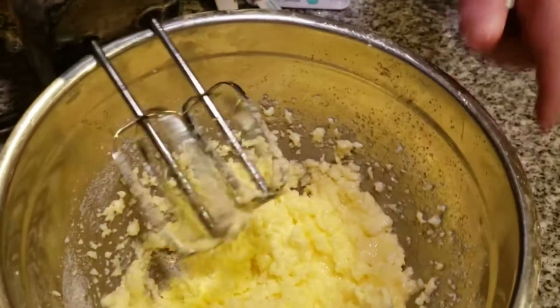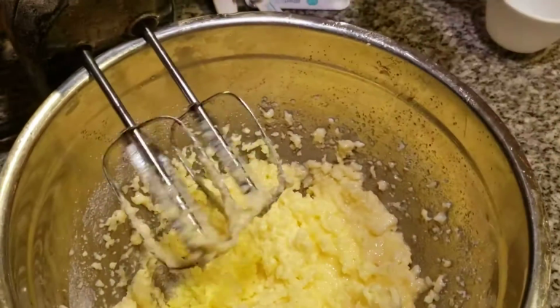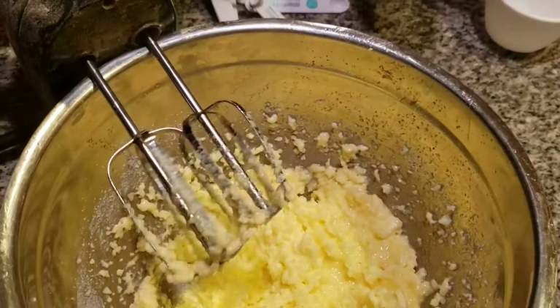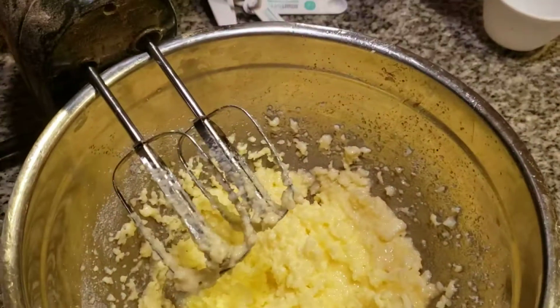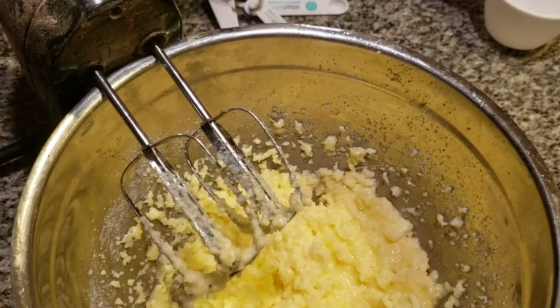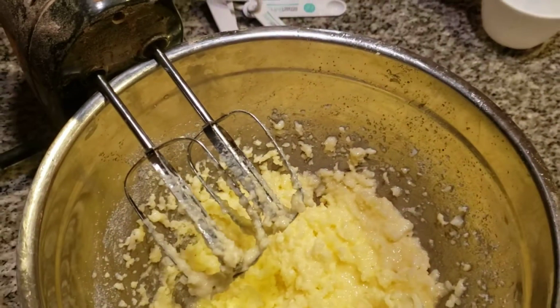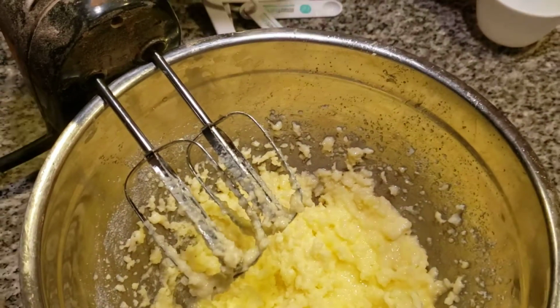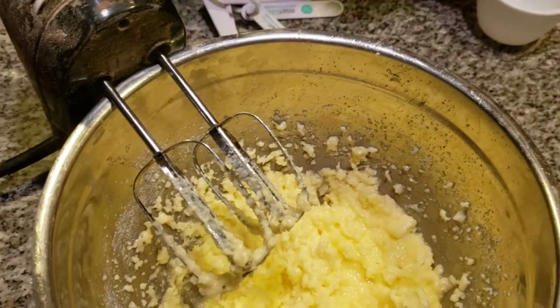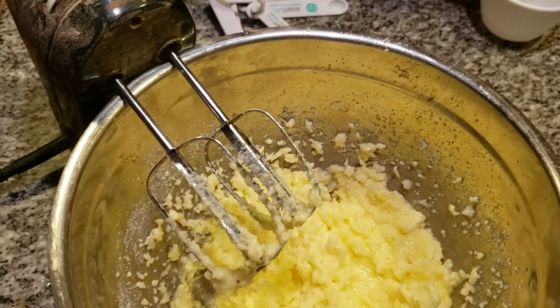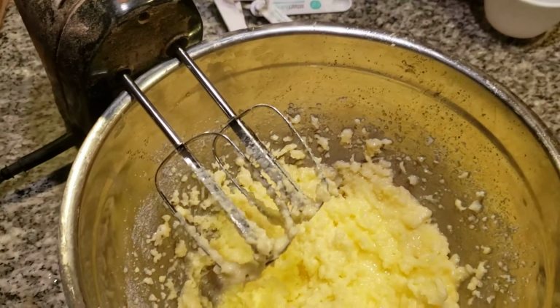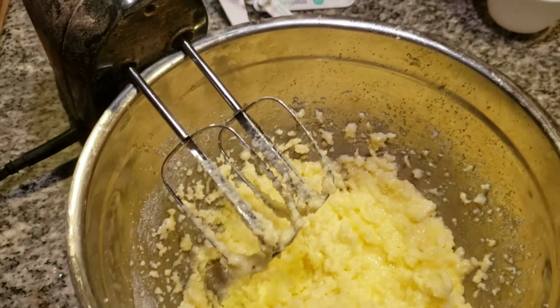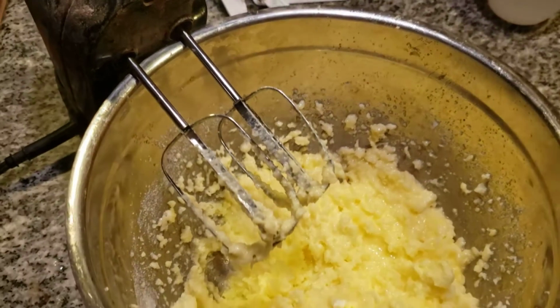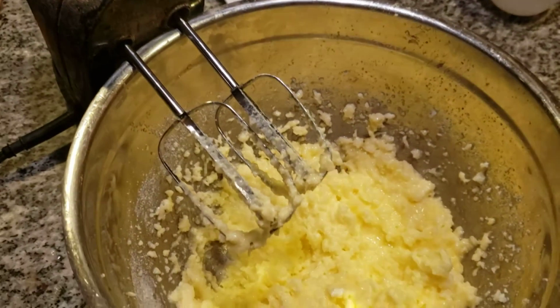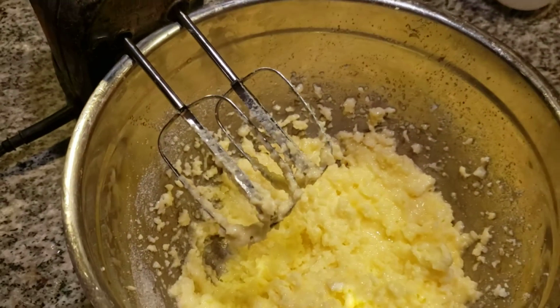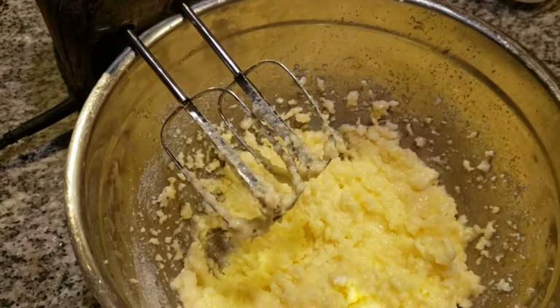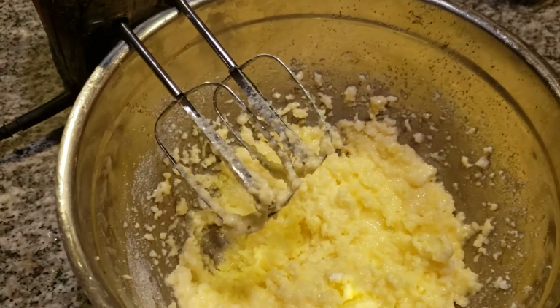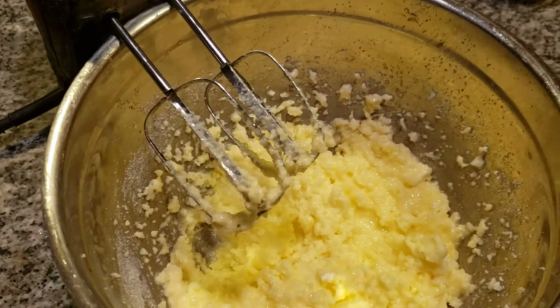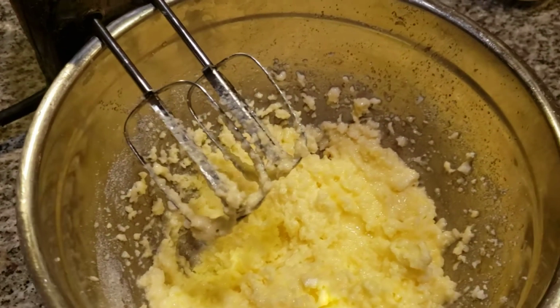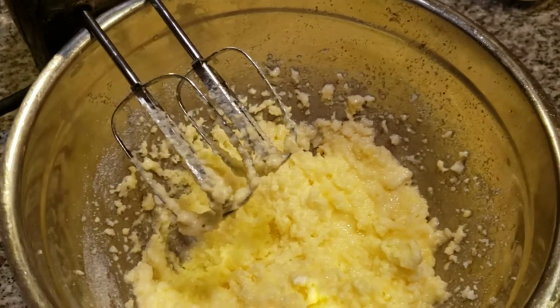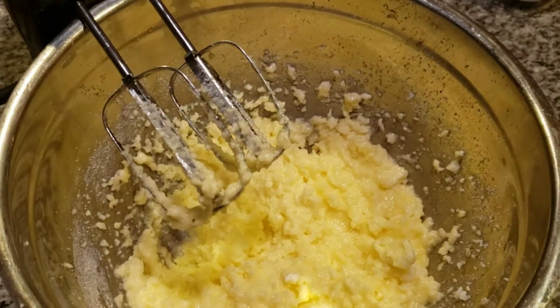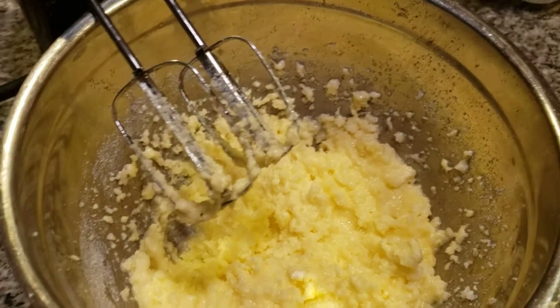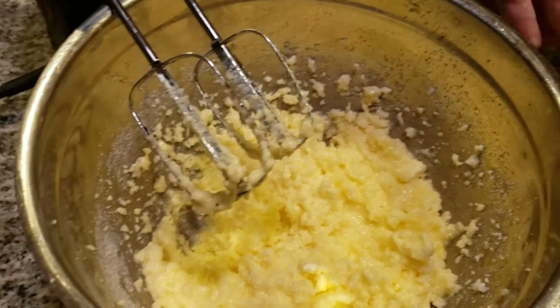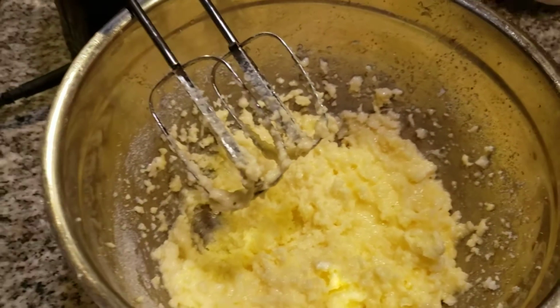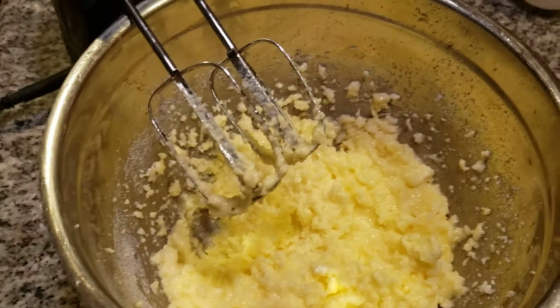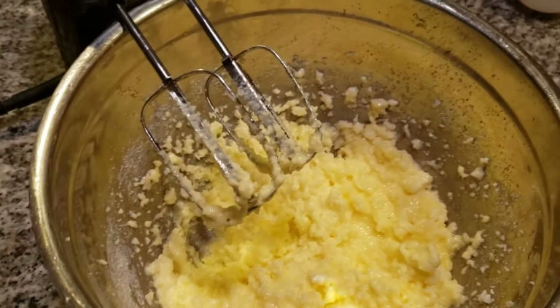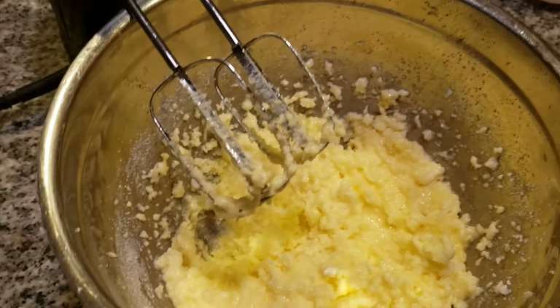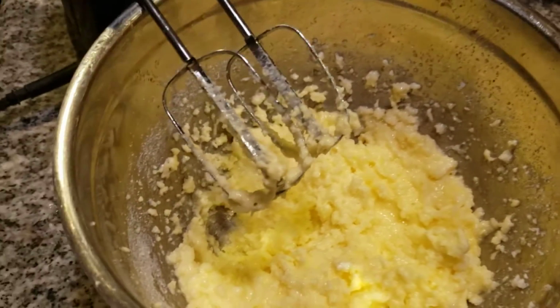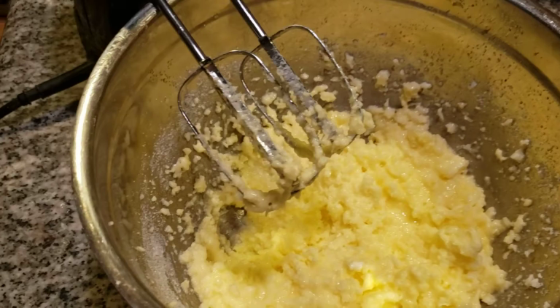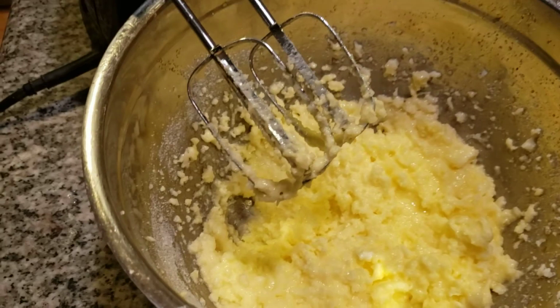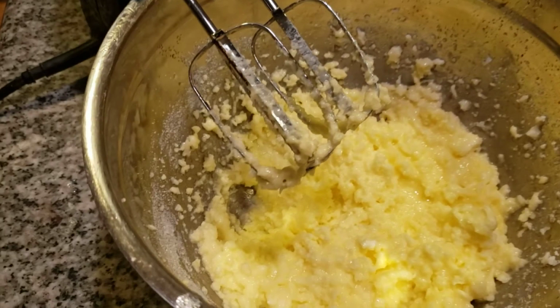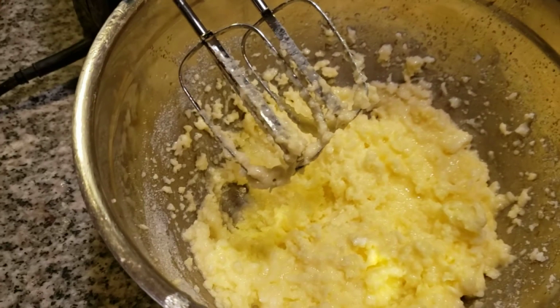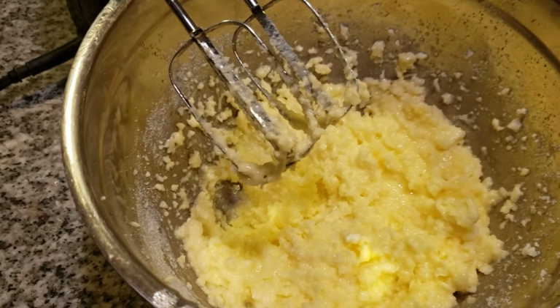Now we're adding in a teaspoon of vanilla before we go to the dry ingredients. And then we're going to have to chill the dough for about half an hour.